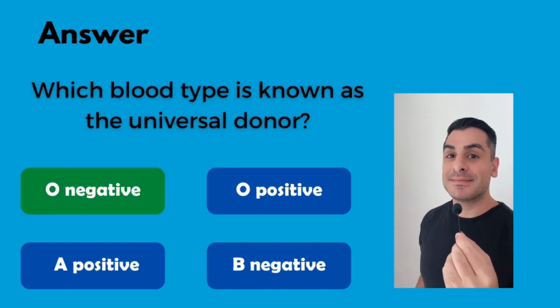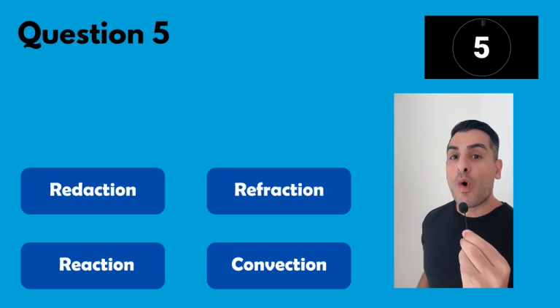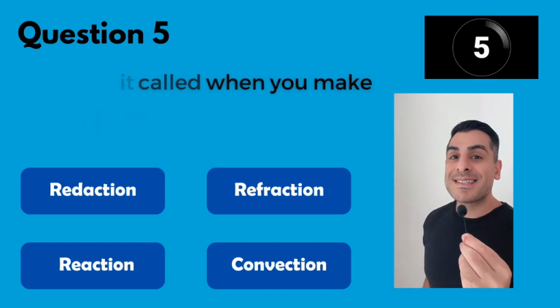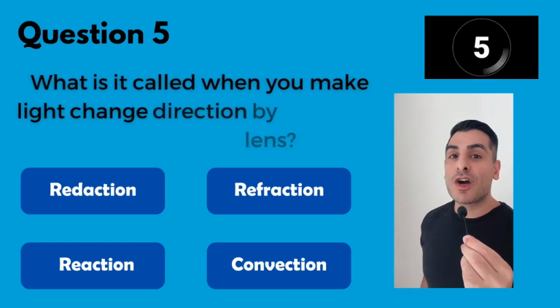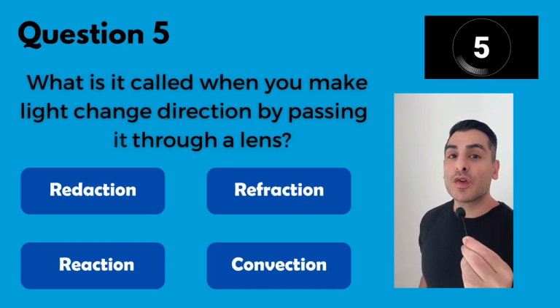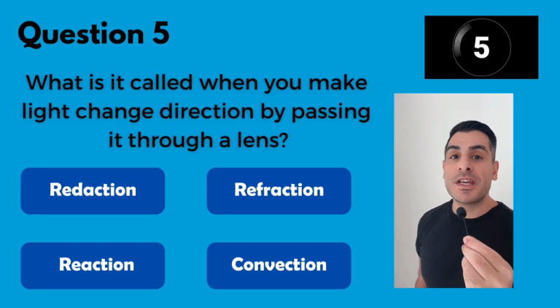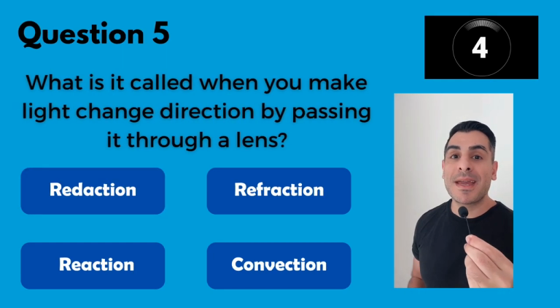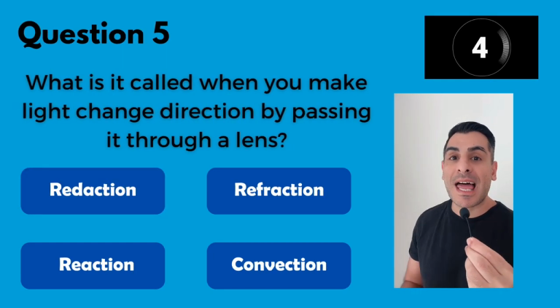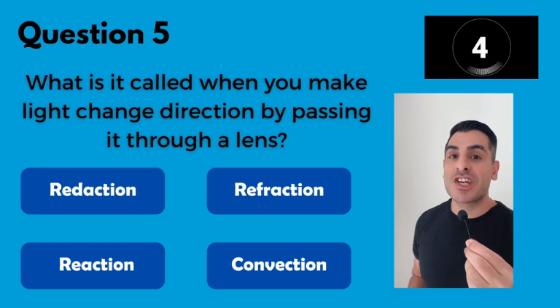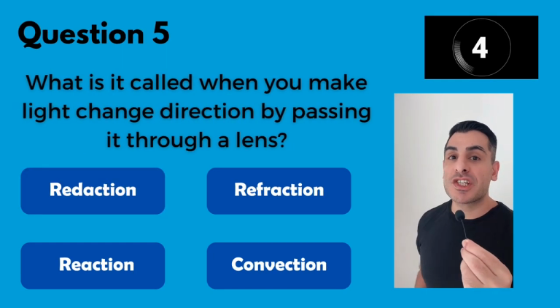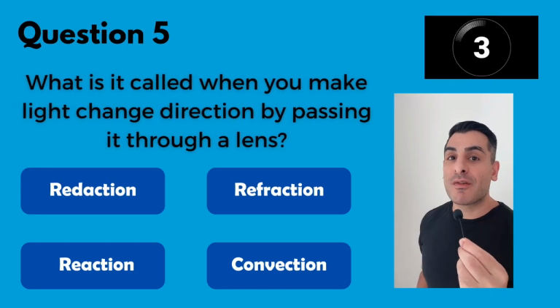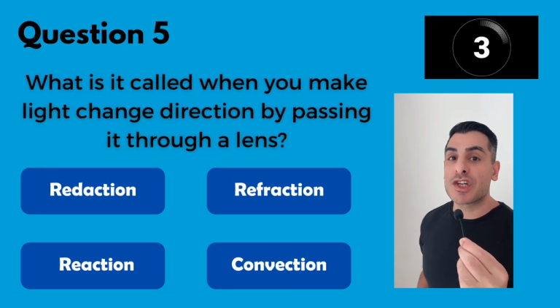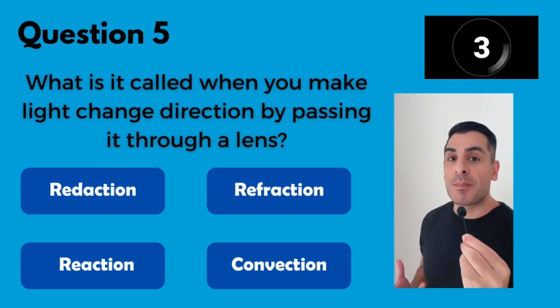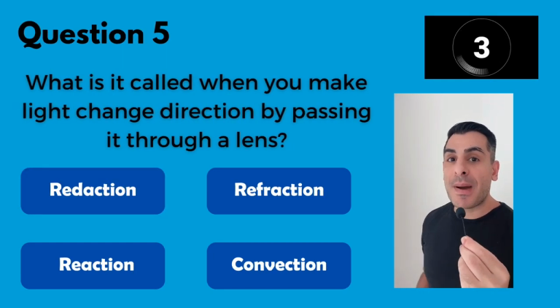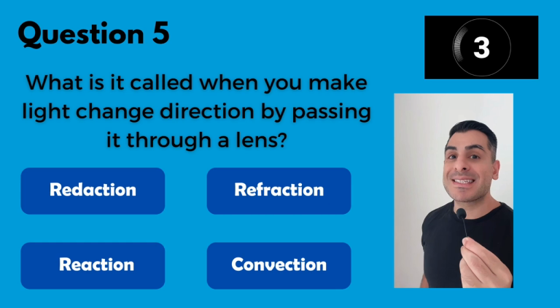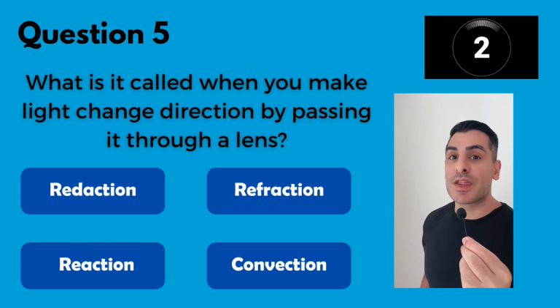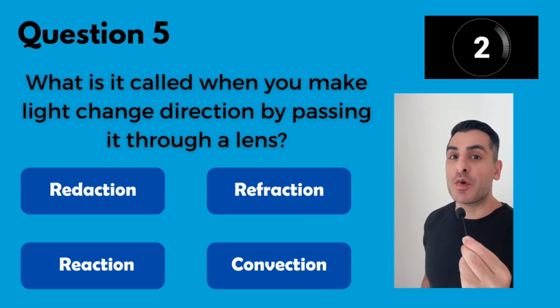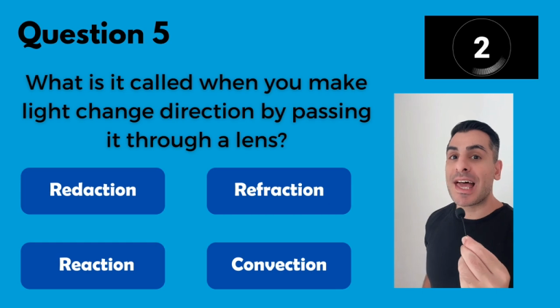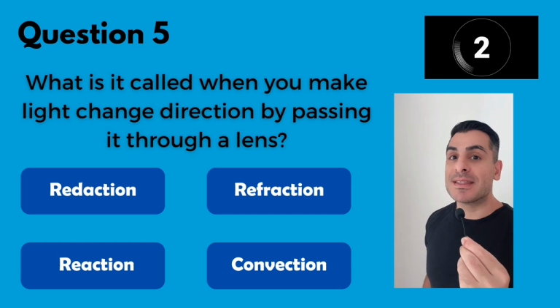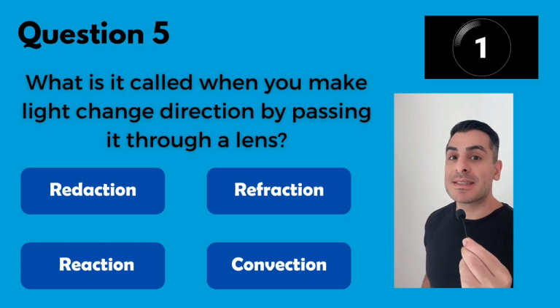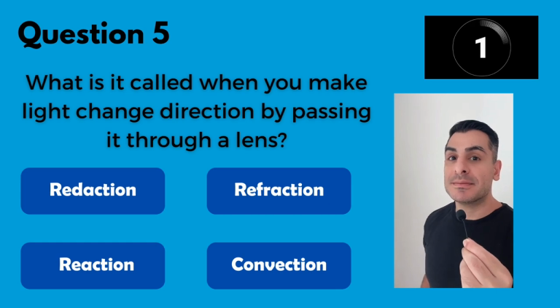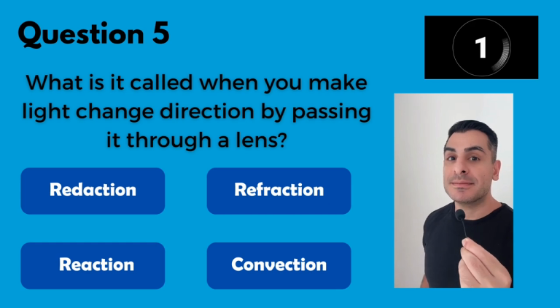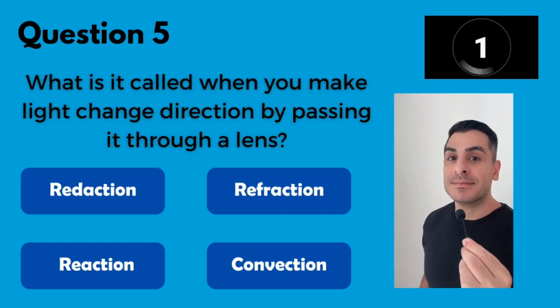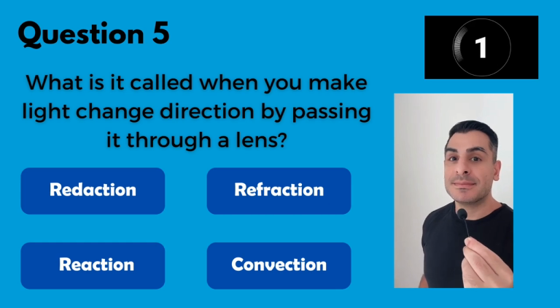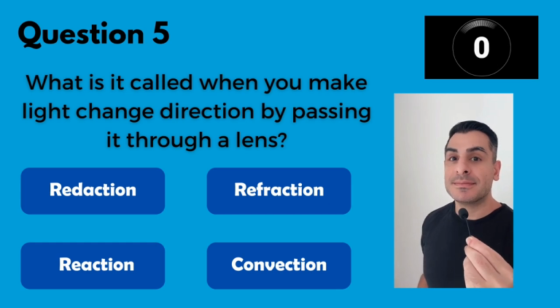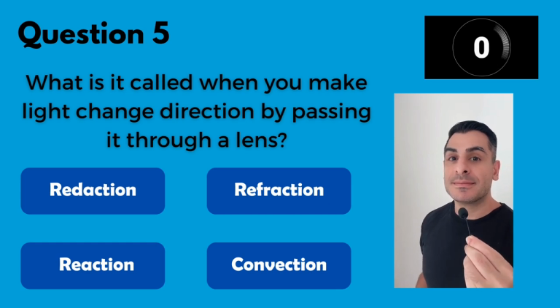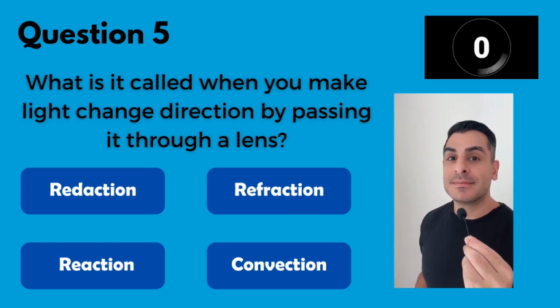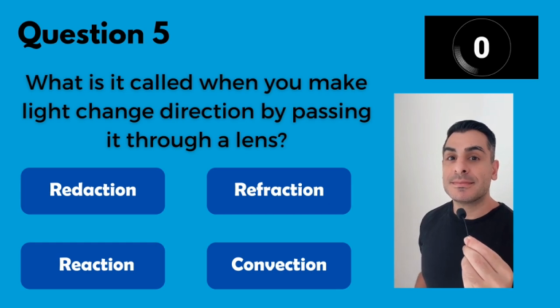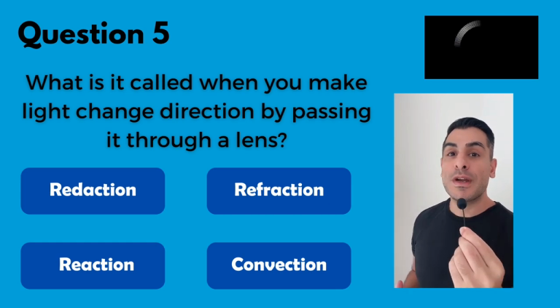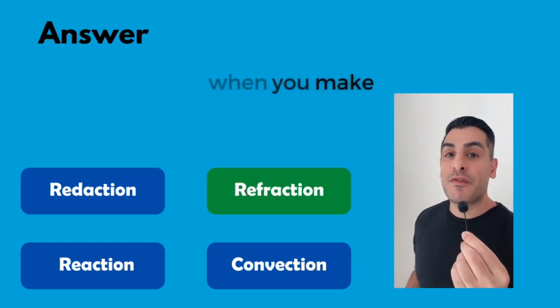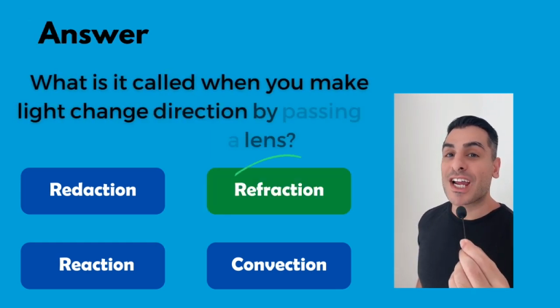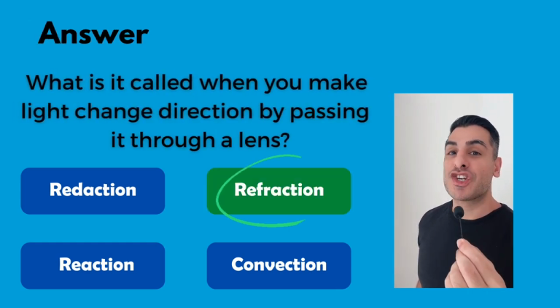What is it called when you make light change direction by passing it through a lens? Refraction.